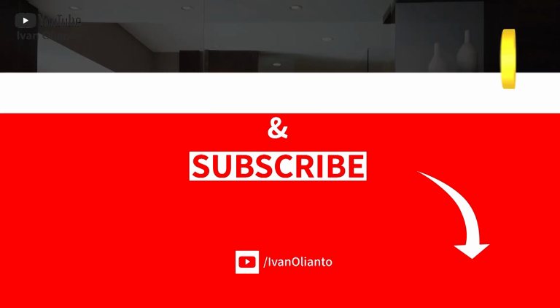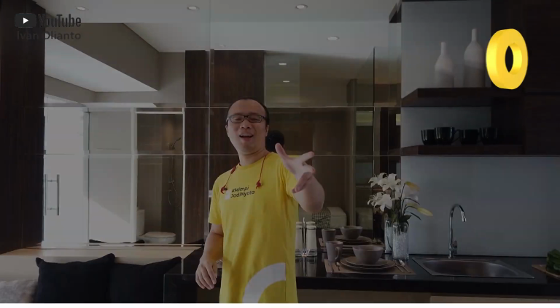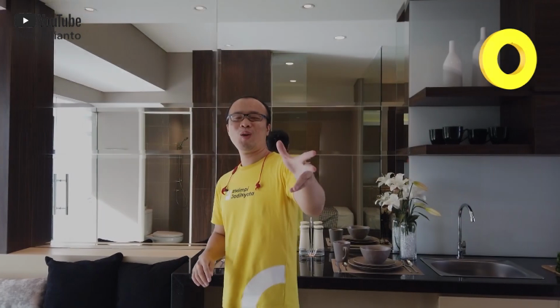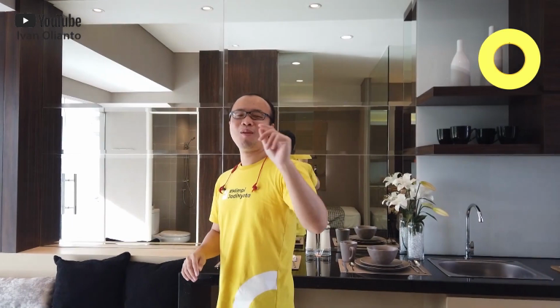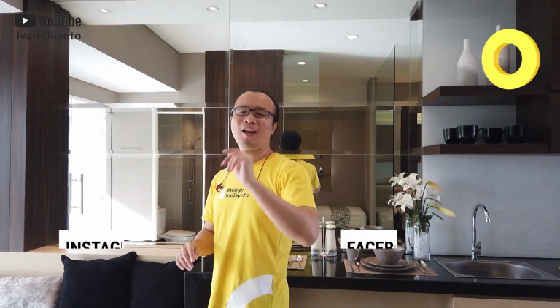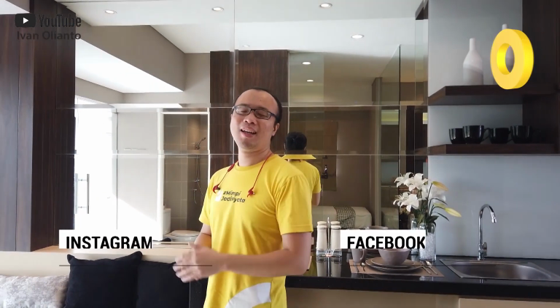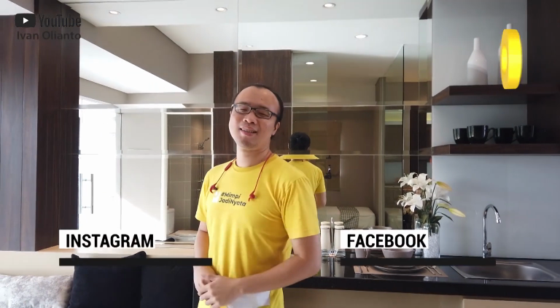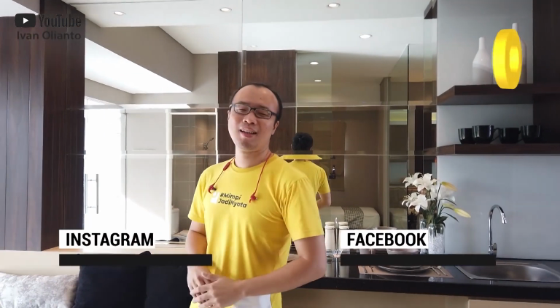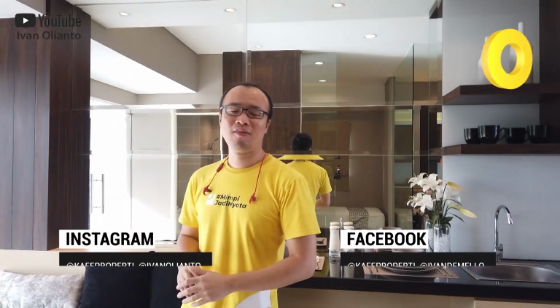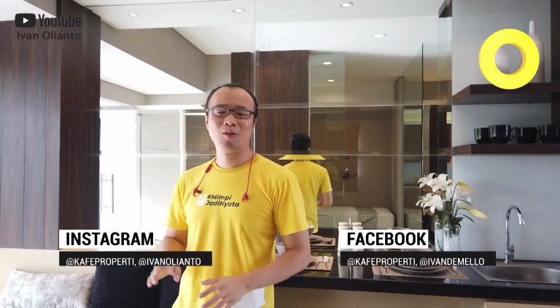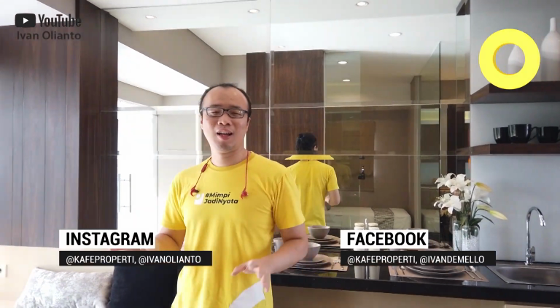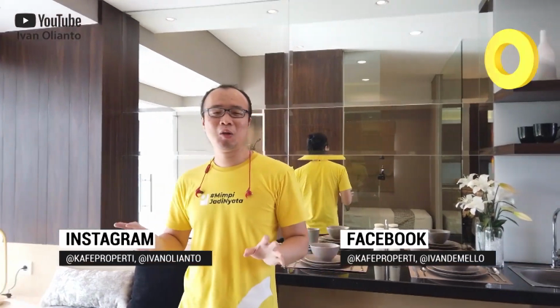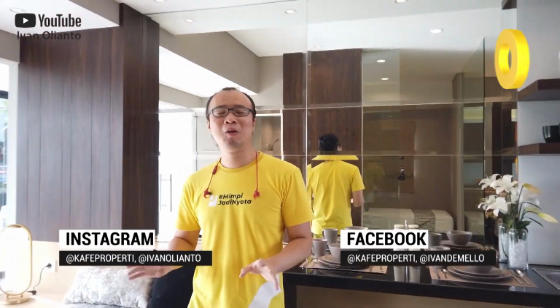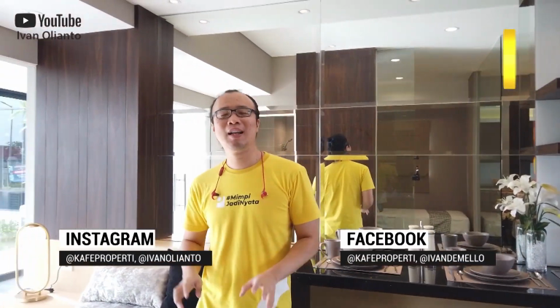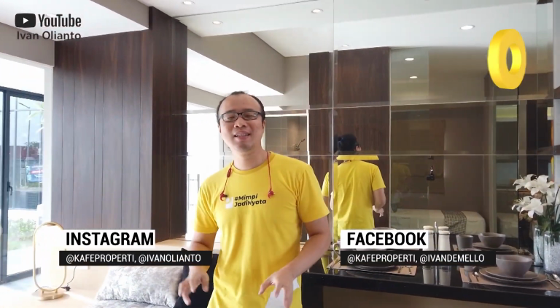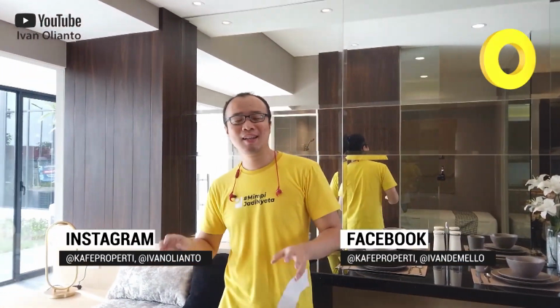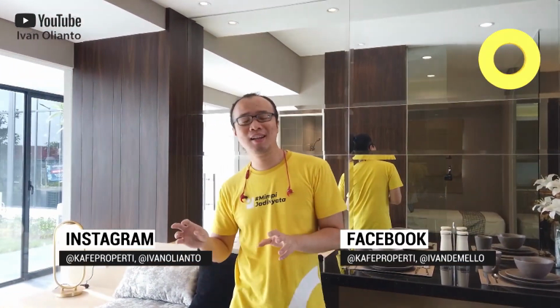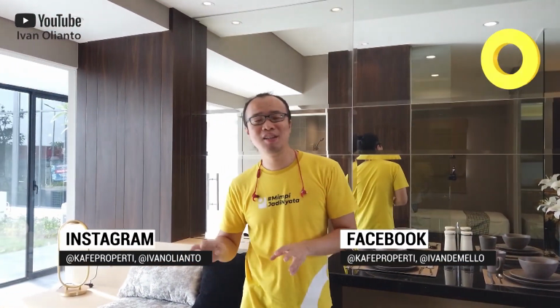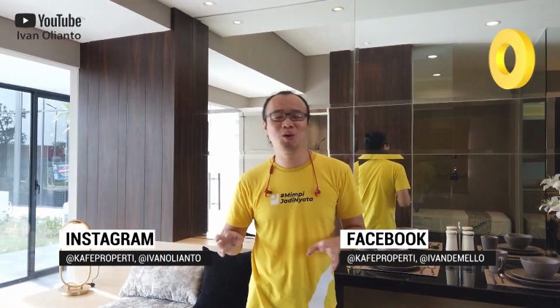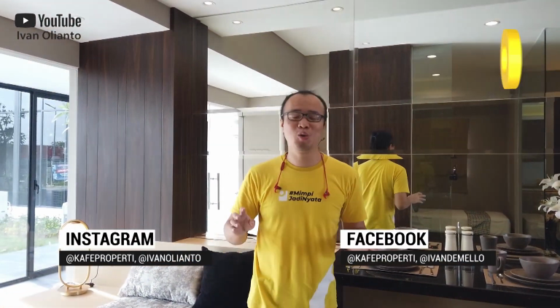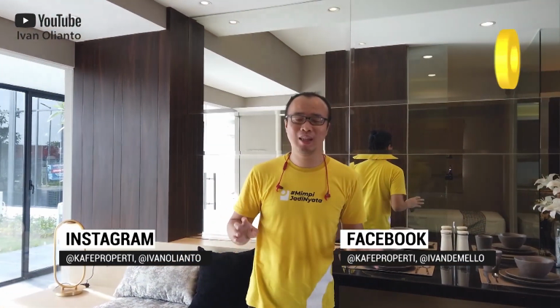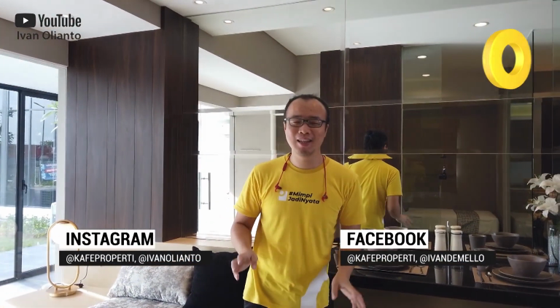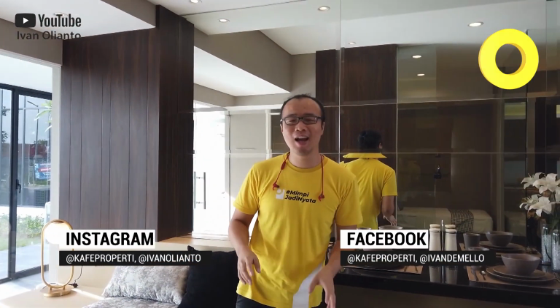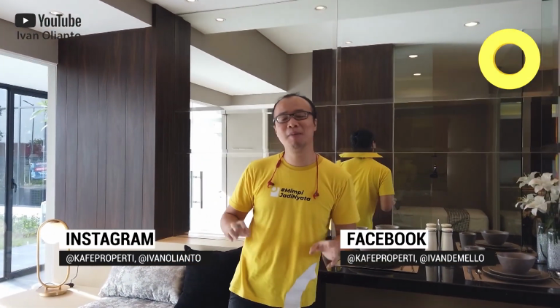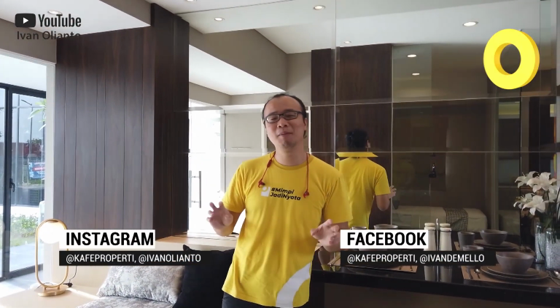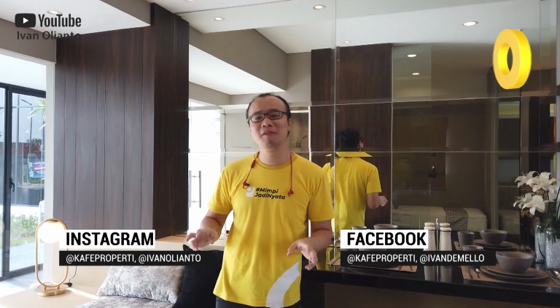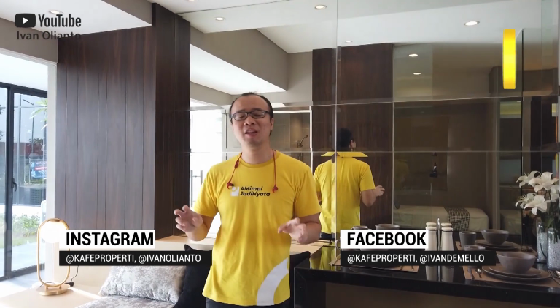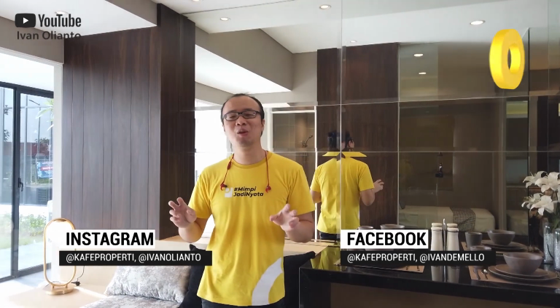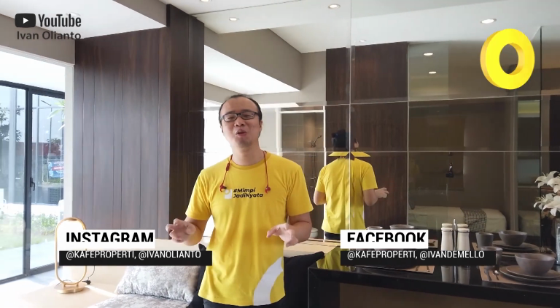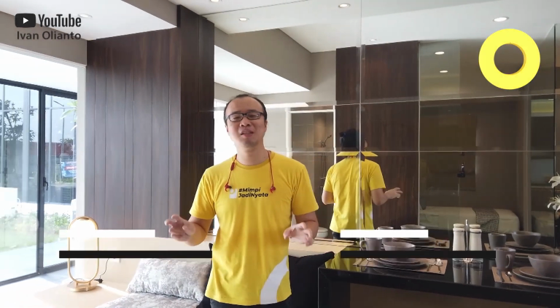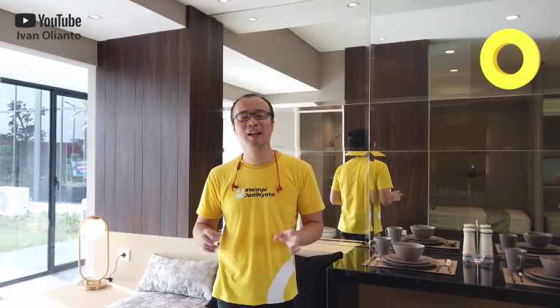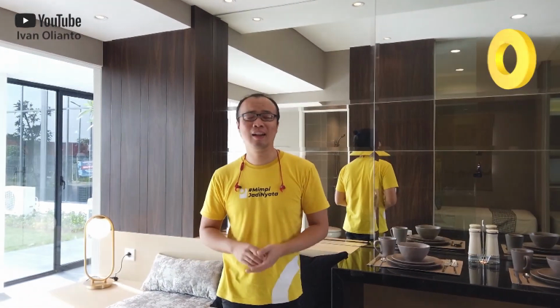Hello, ketemu lagi dengan saya Ivan Olianto. Kali ini saya ada di show unit apartemen Vittorio Citralen.